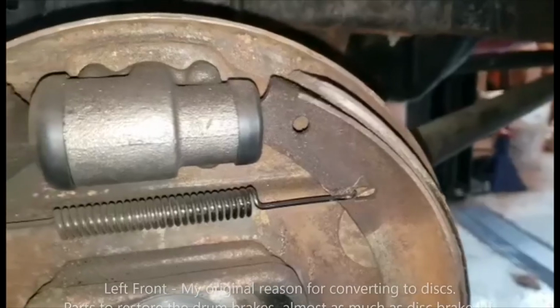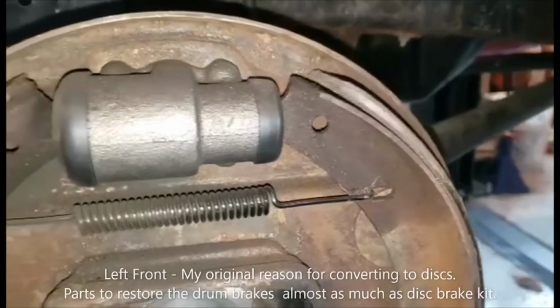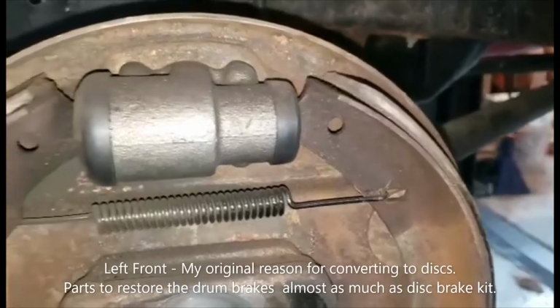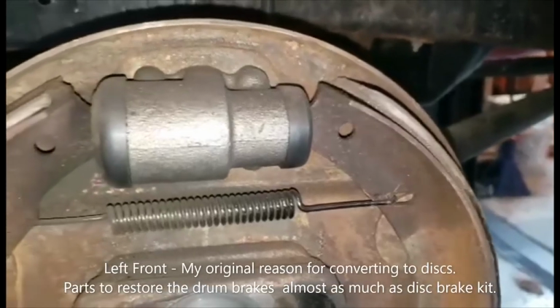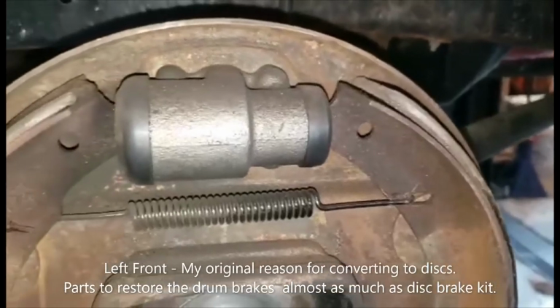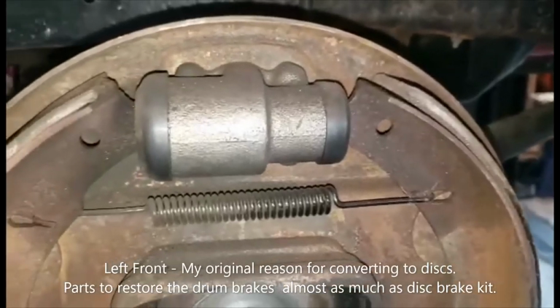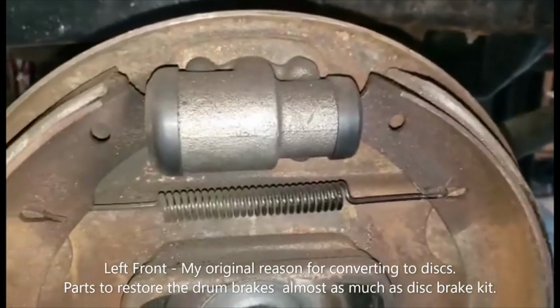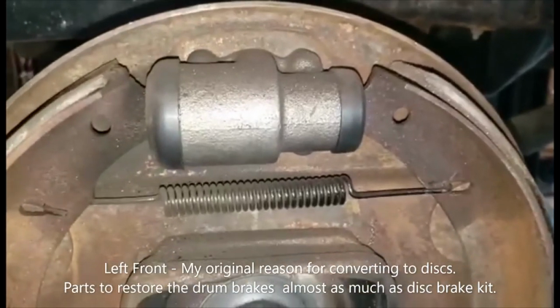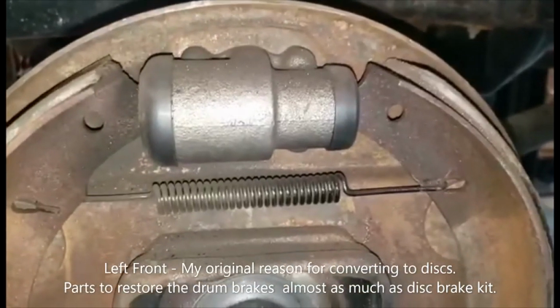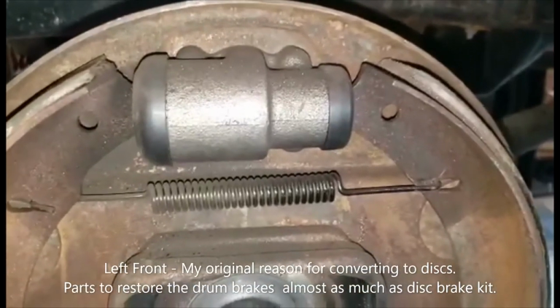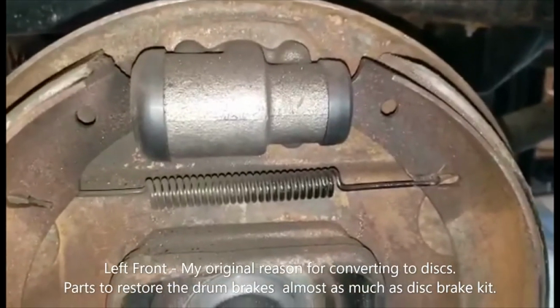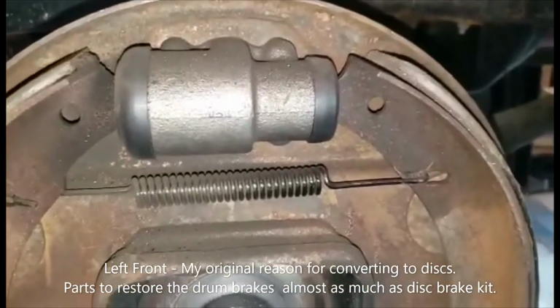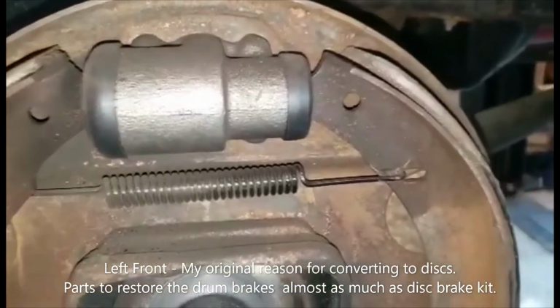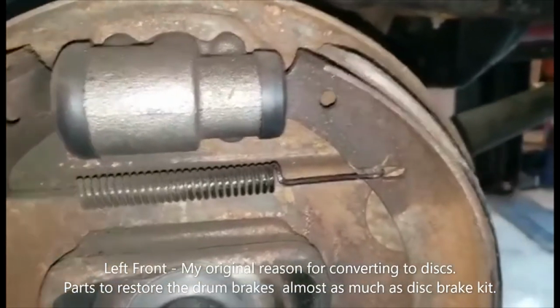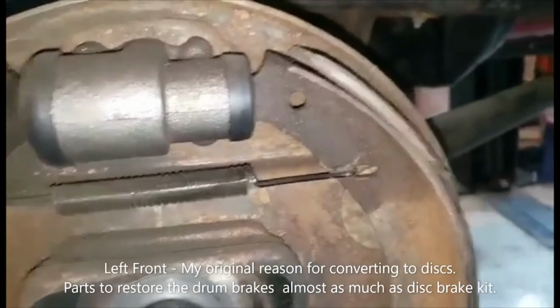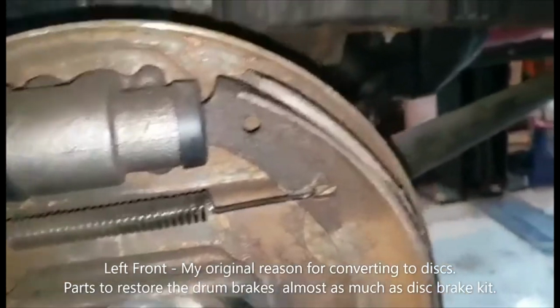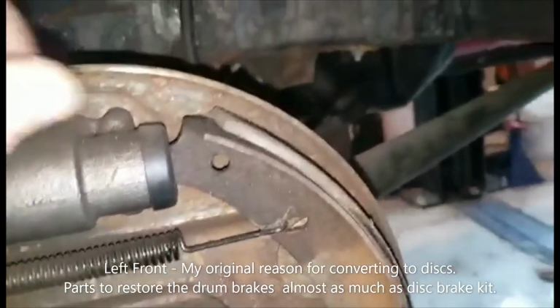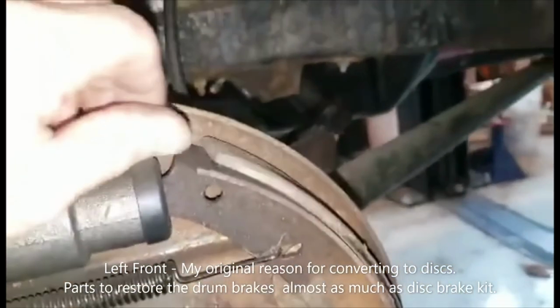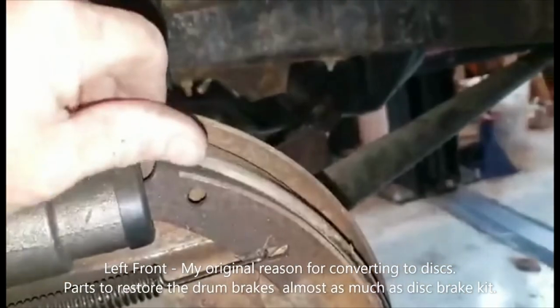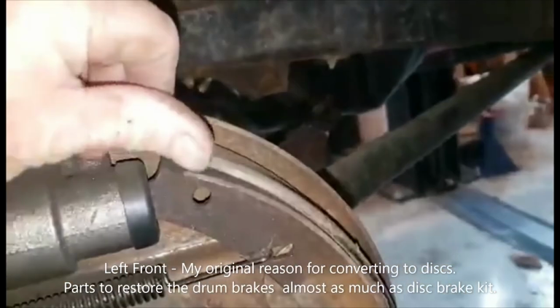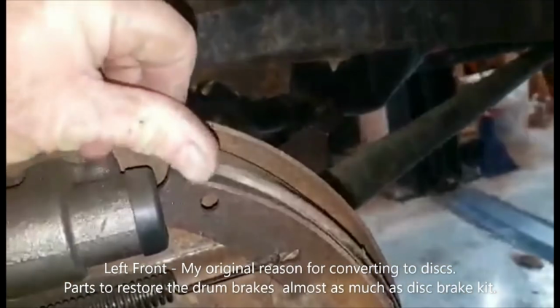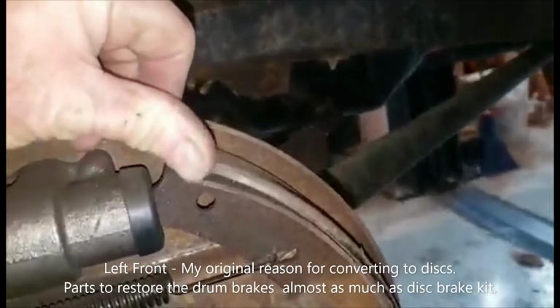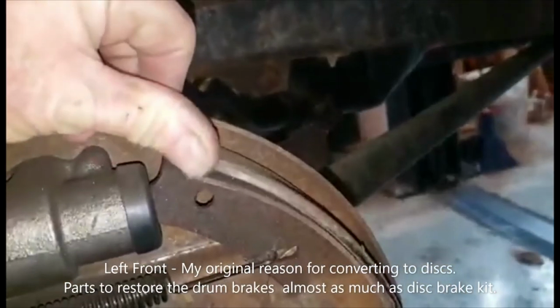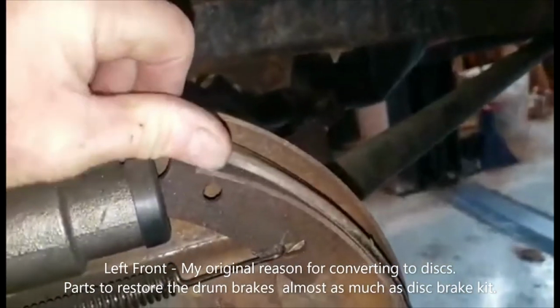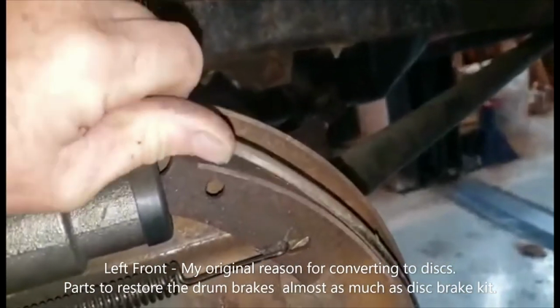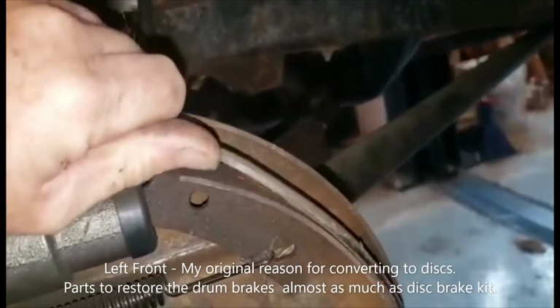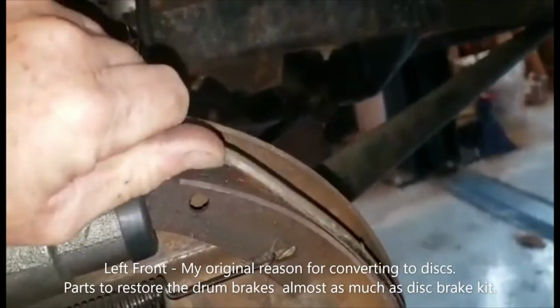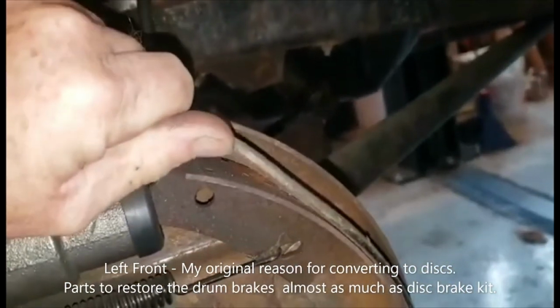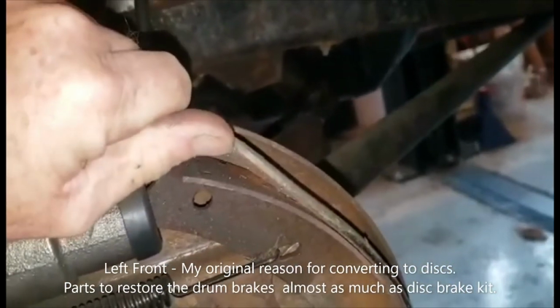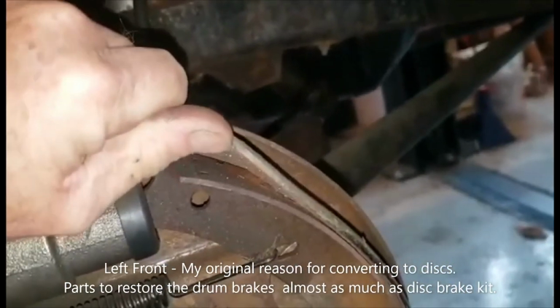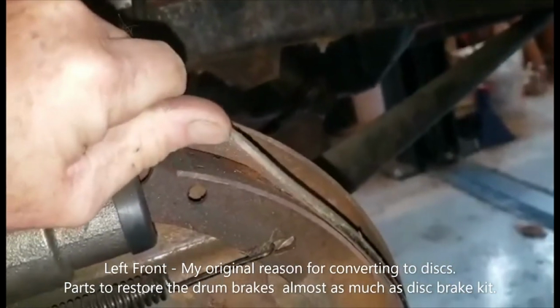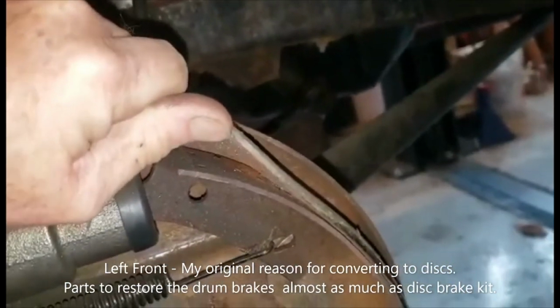It looks like they put new wheel cylinders in, but they forgot to put new brake shoes in because they're kind of delaminating.